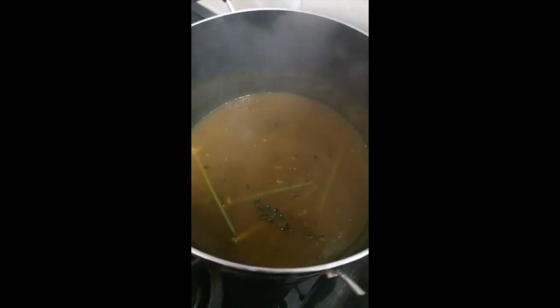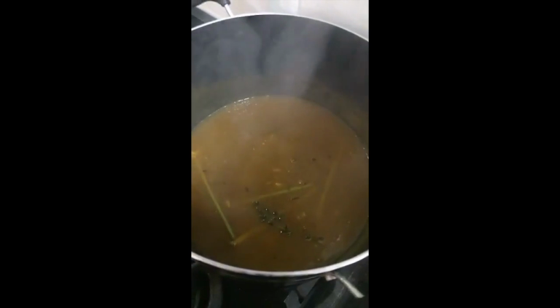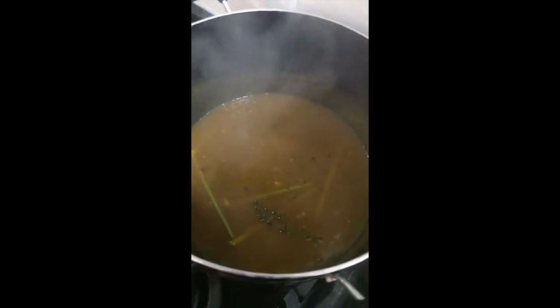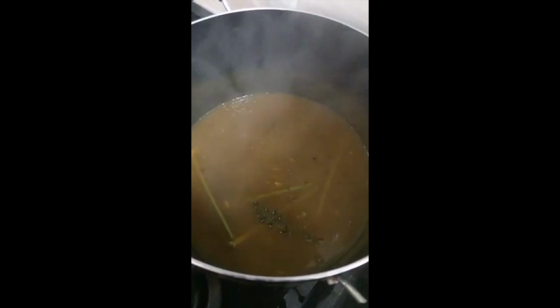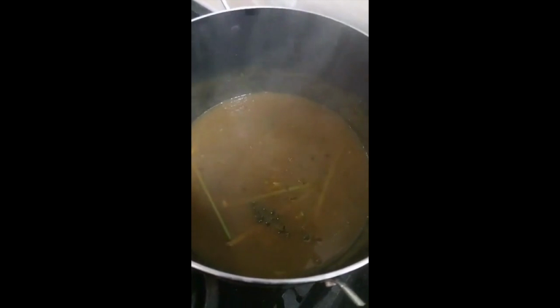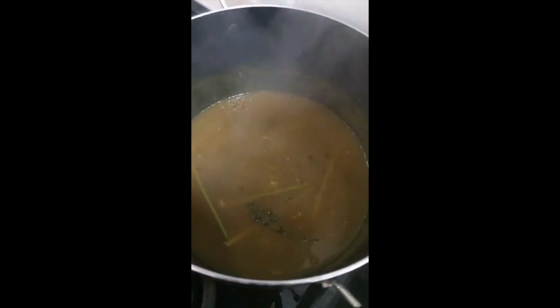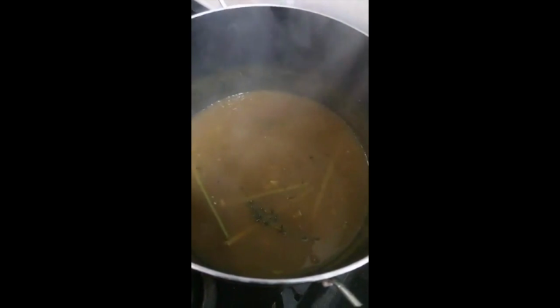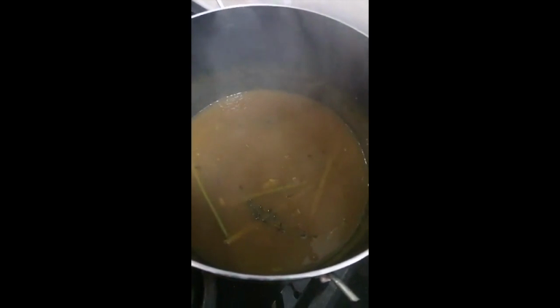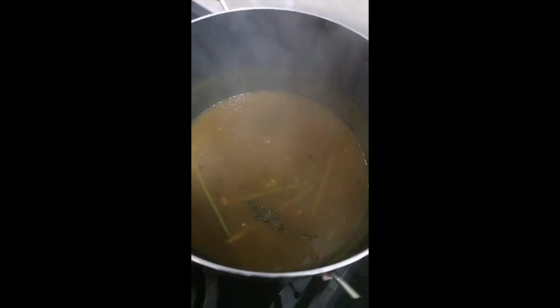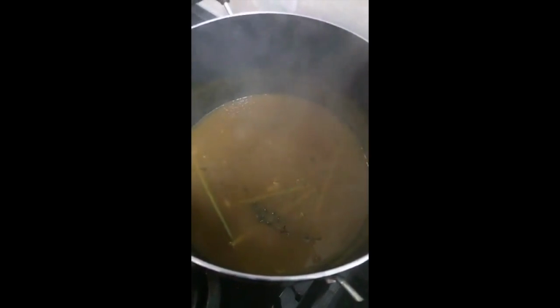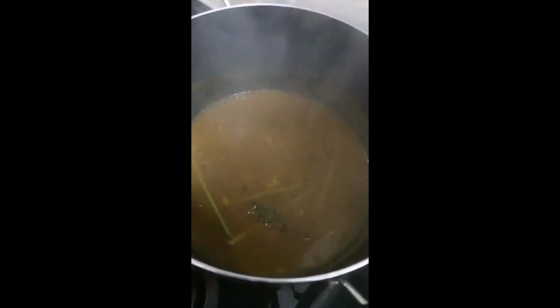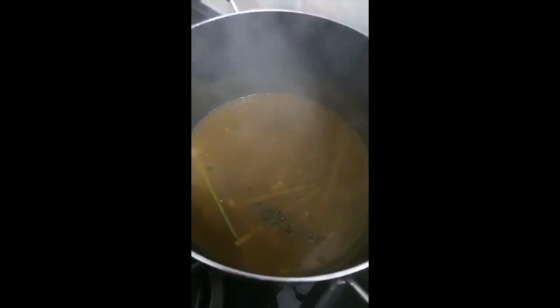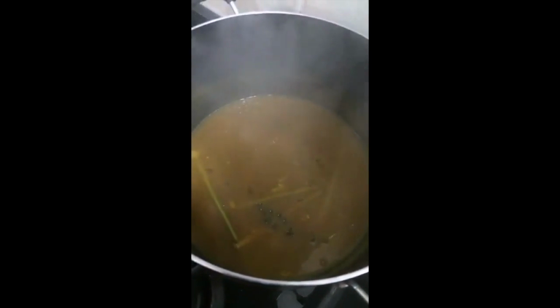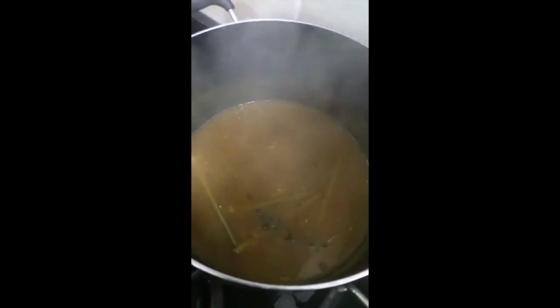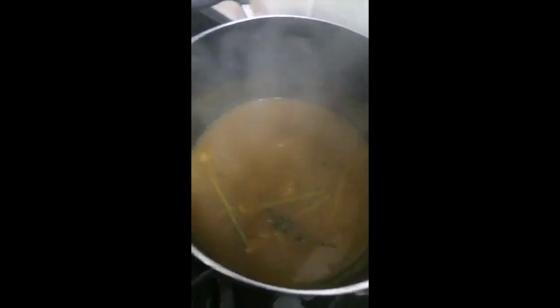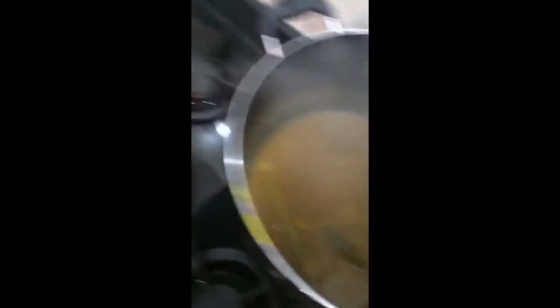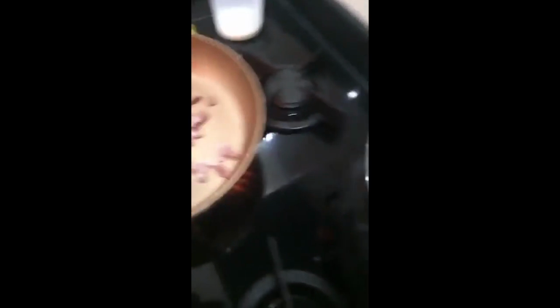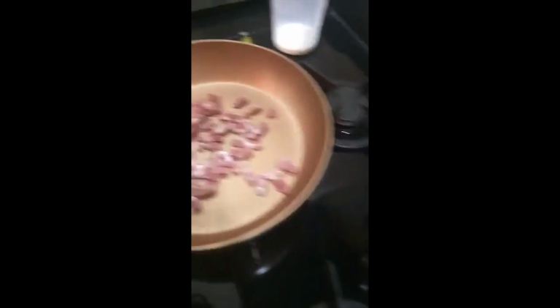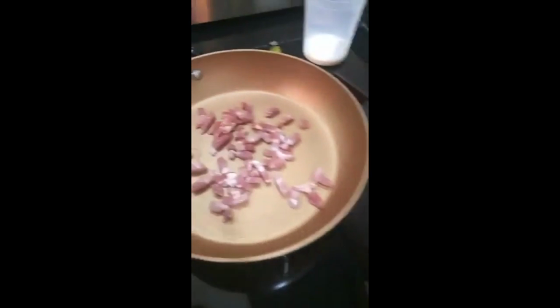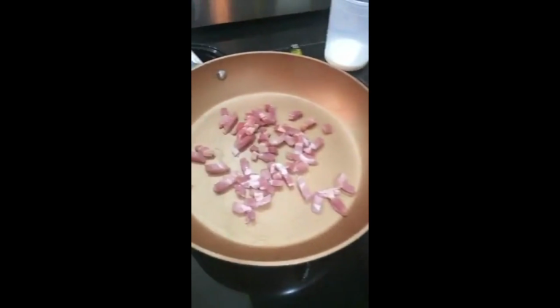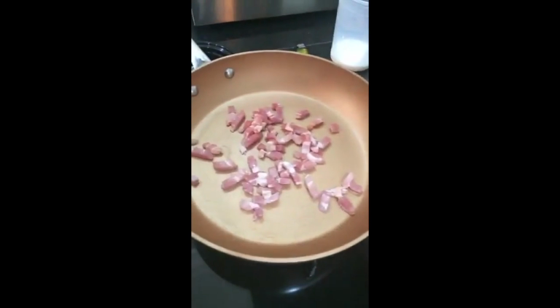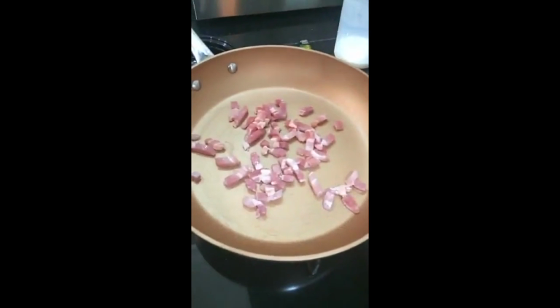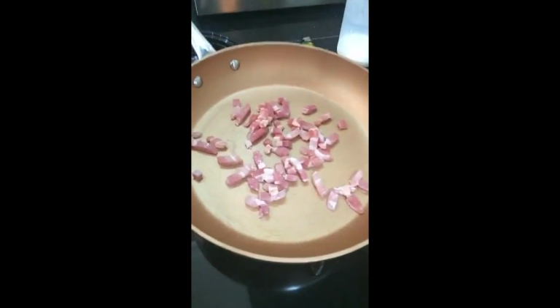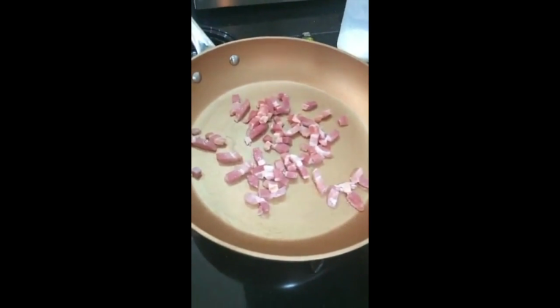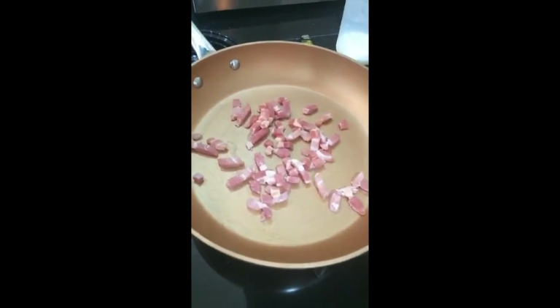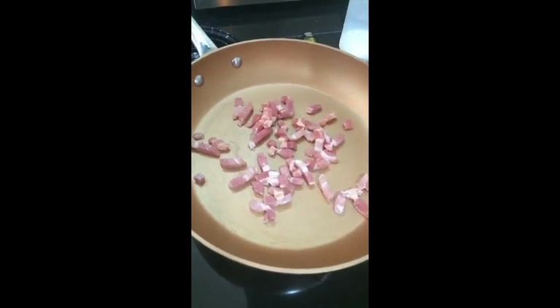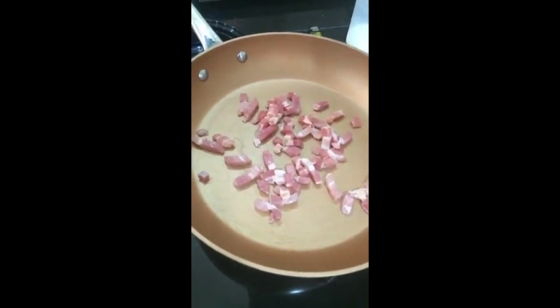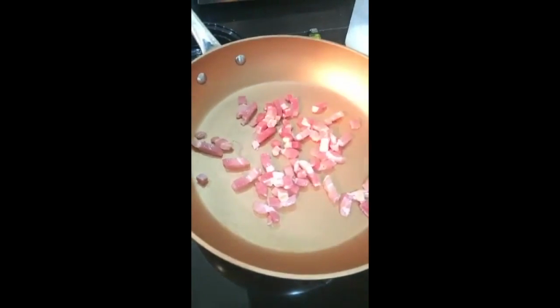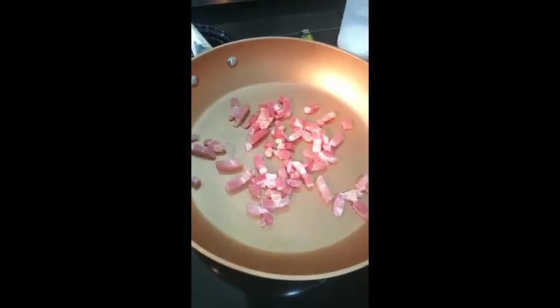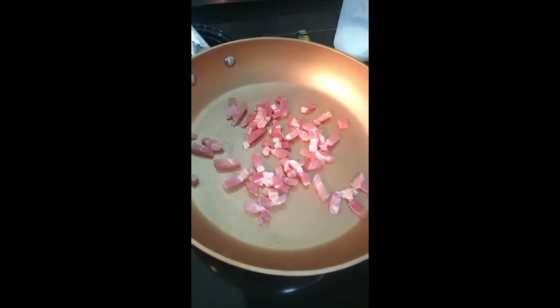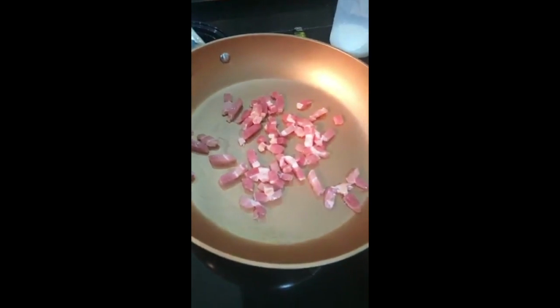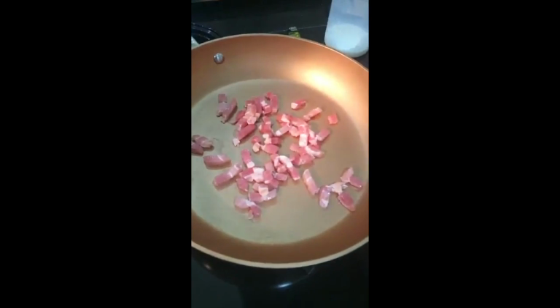Coconut milk as well went into this, and then we have the pancetta with the pumpkin soup.